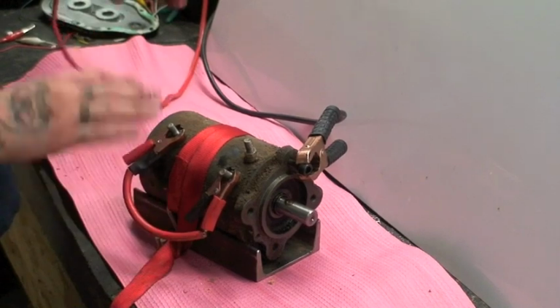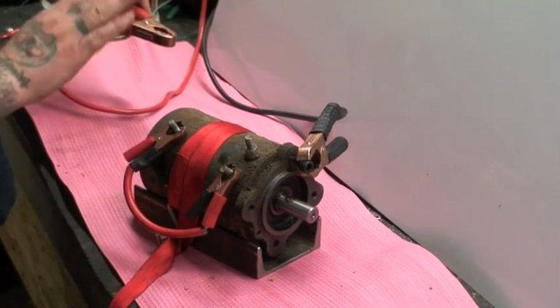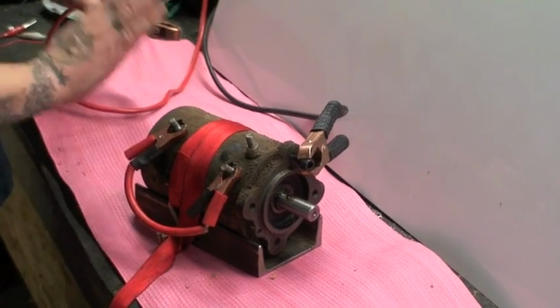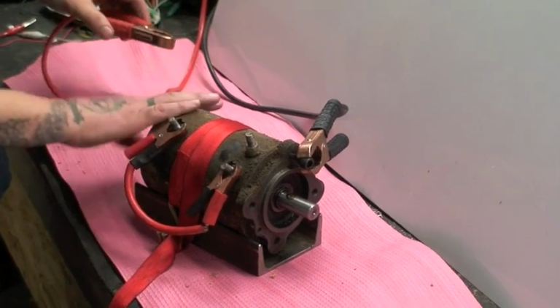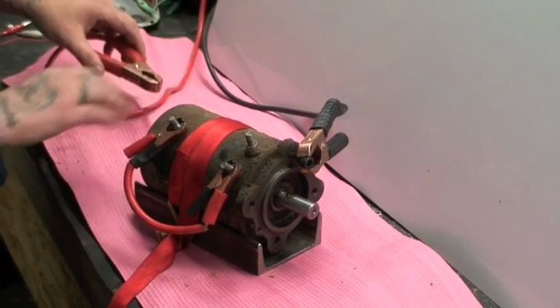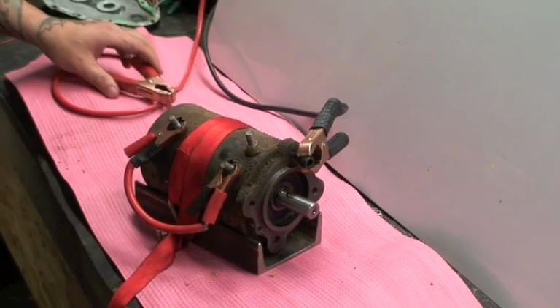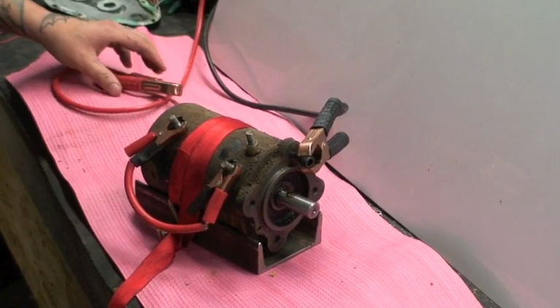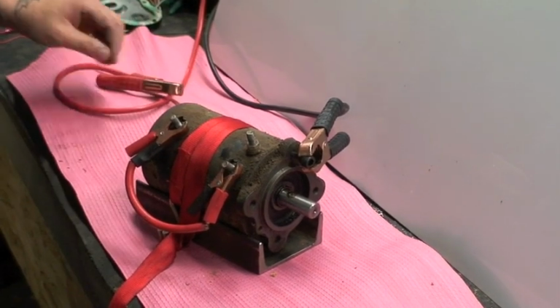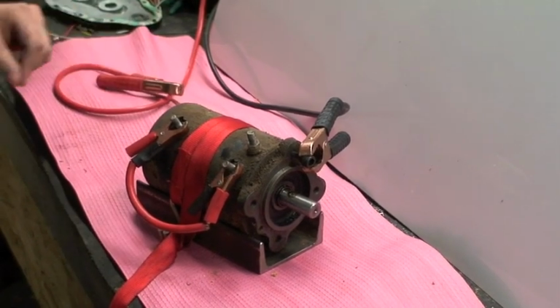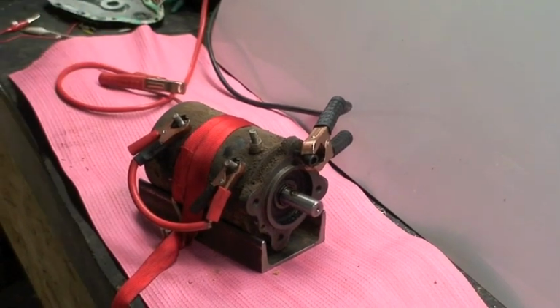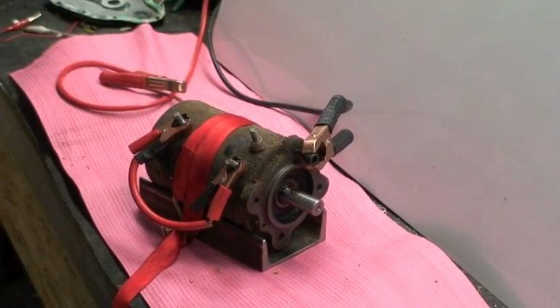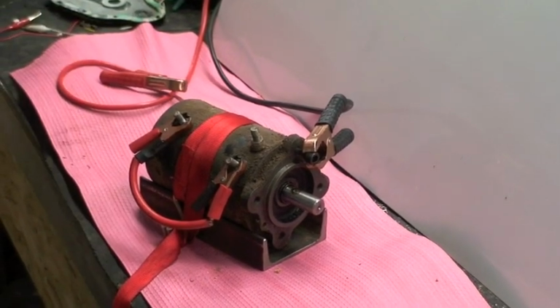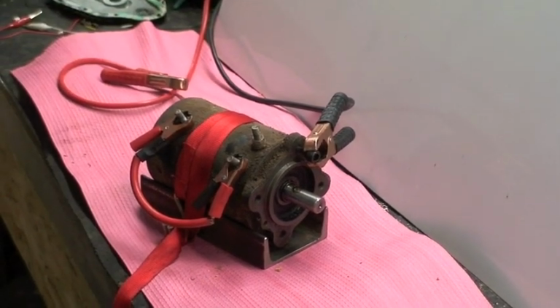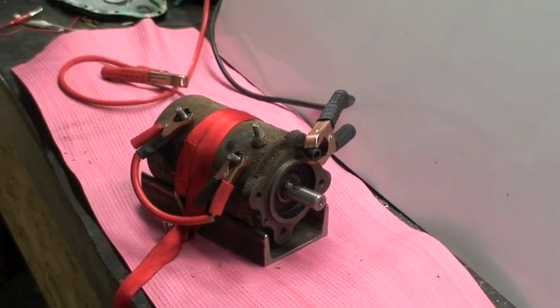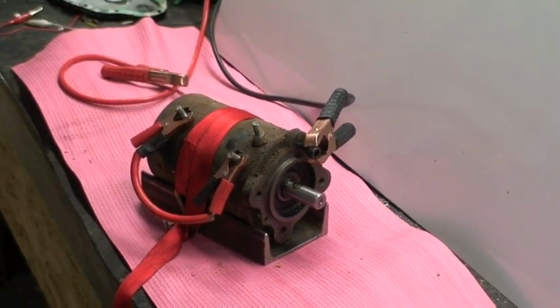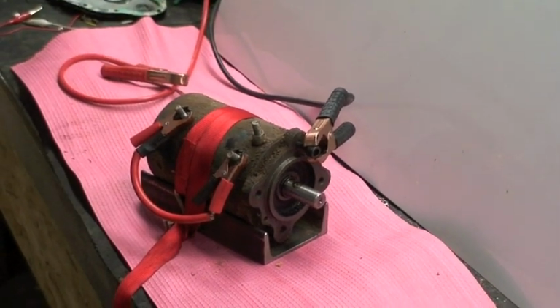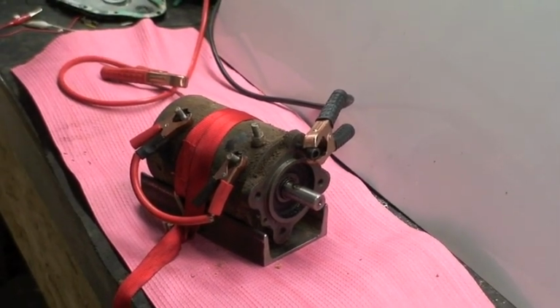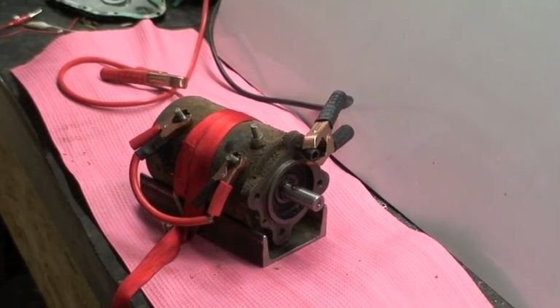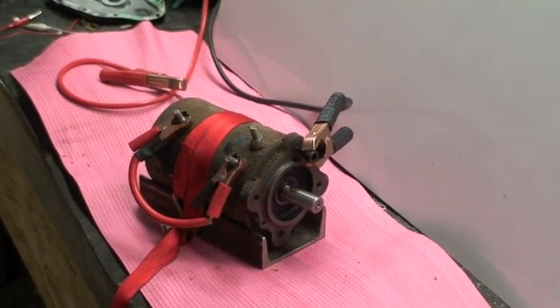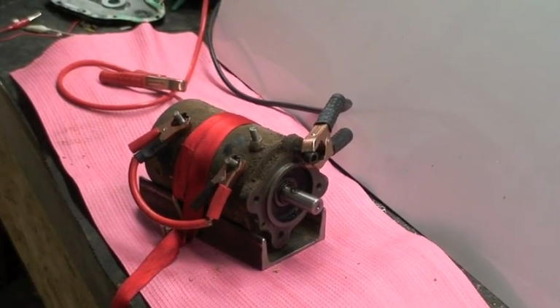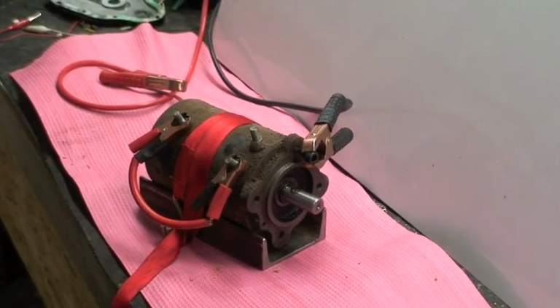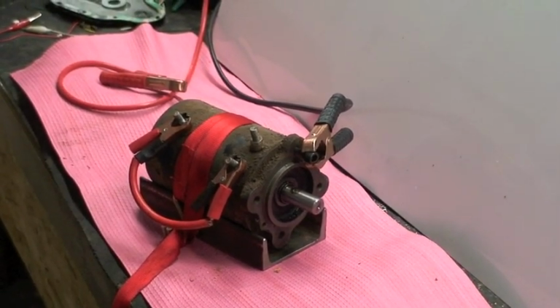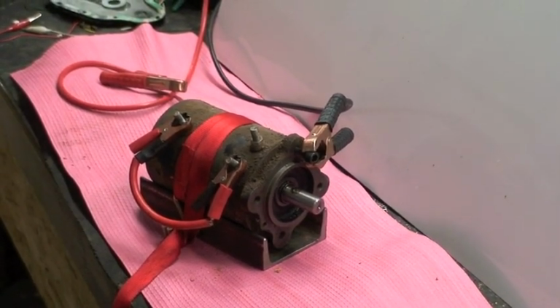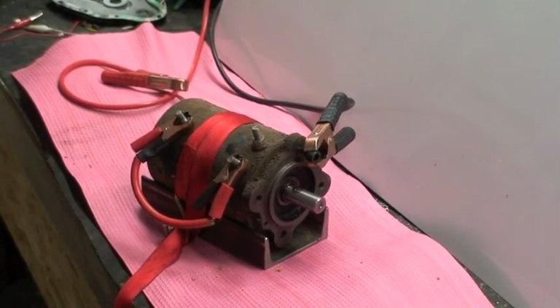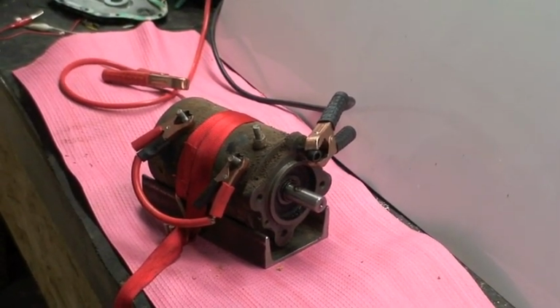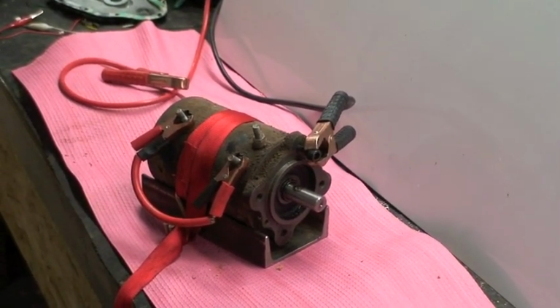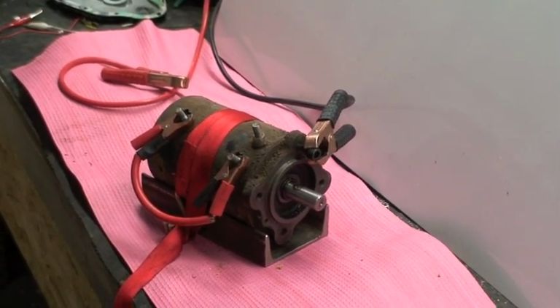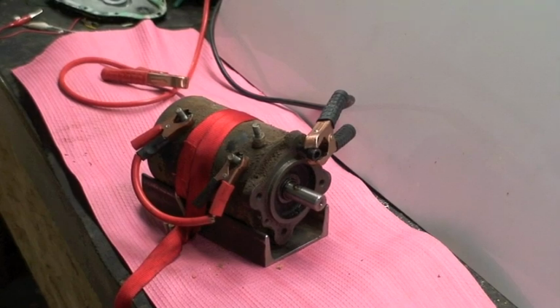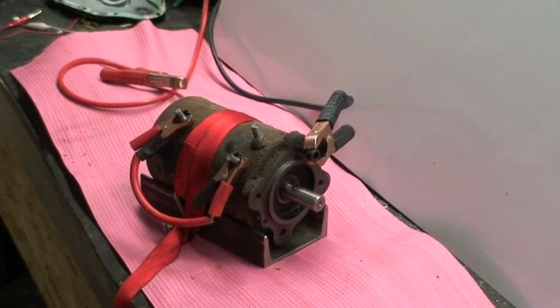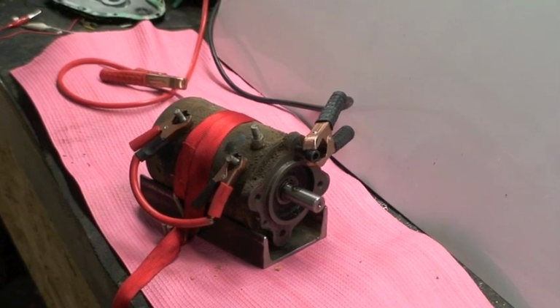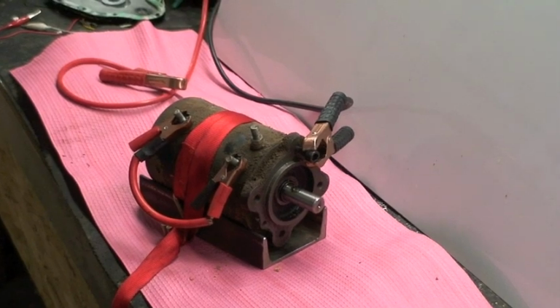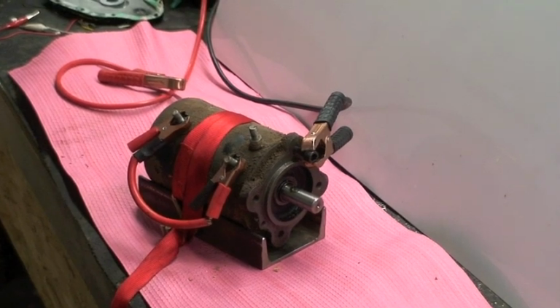You can have them rebuilt. Sometimes they do last a while, sometimes they don't. The best option is just to replace.